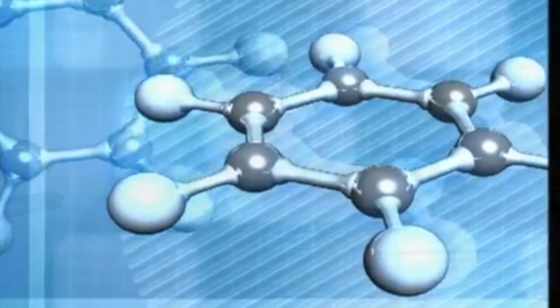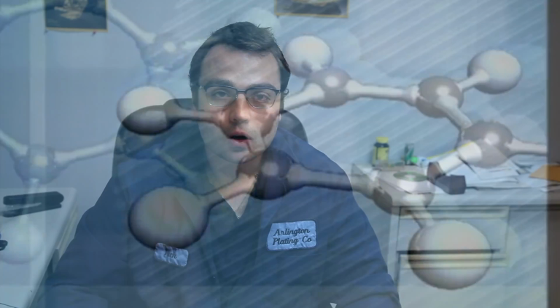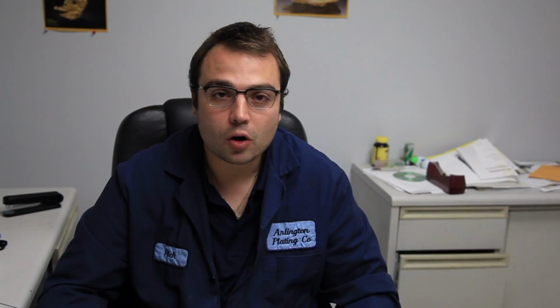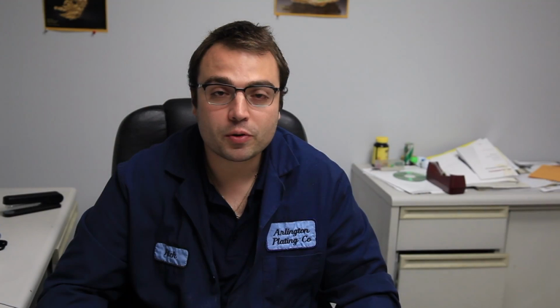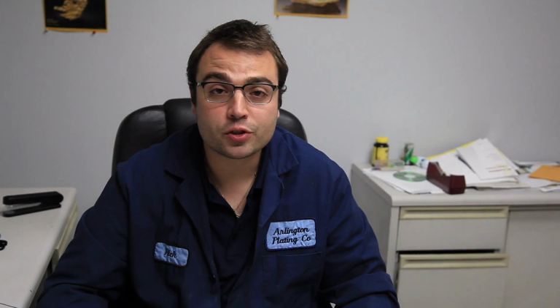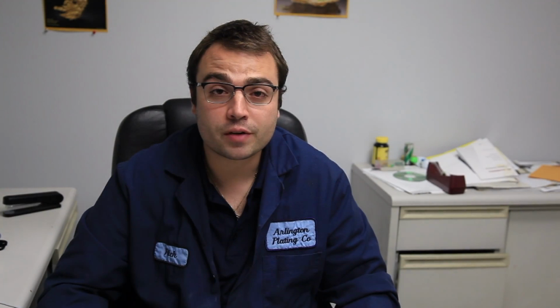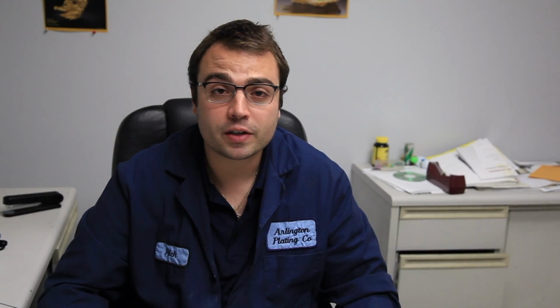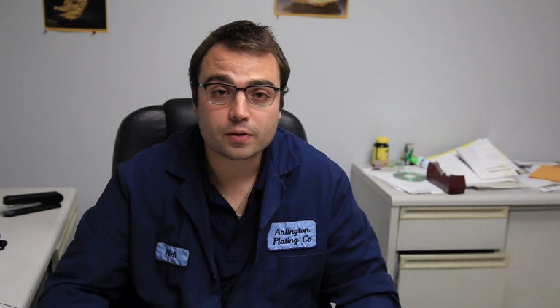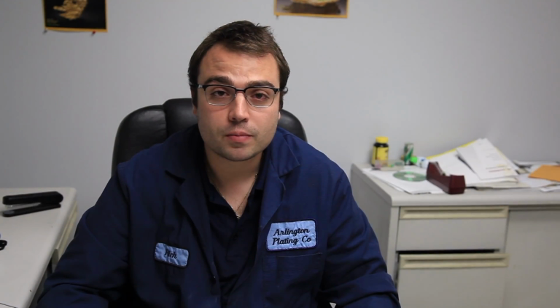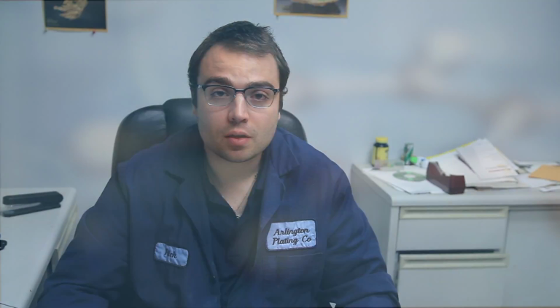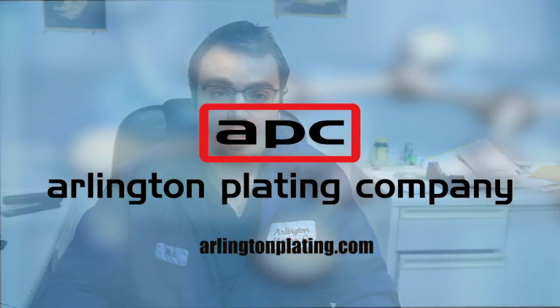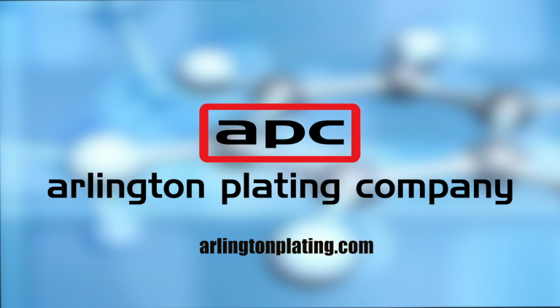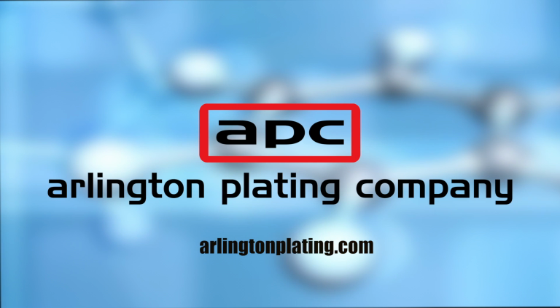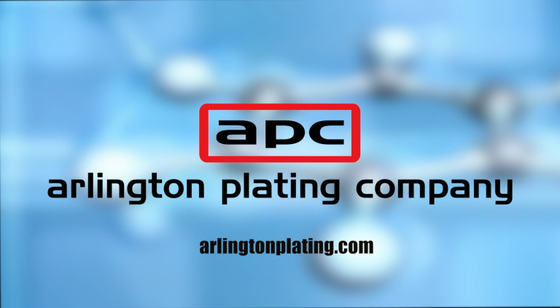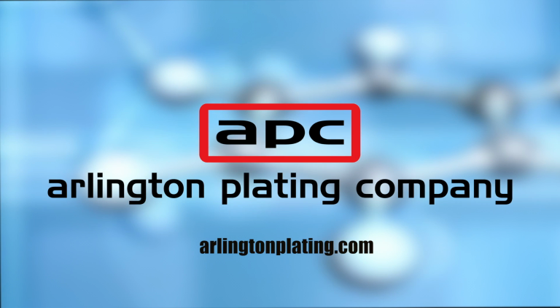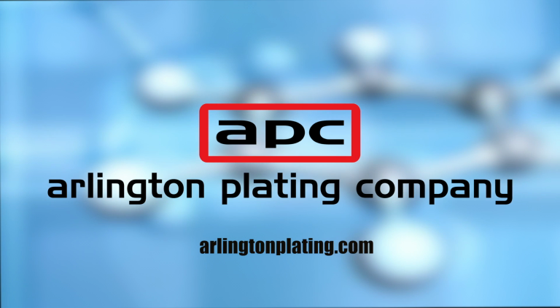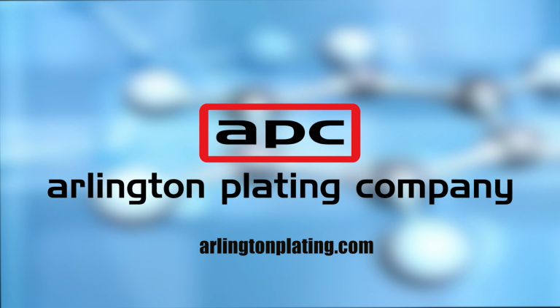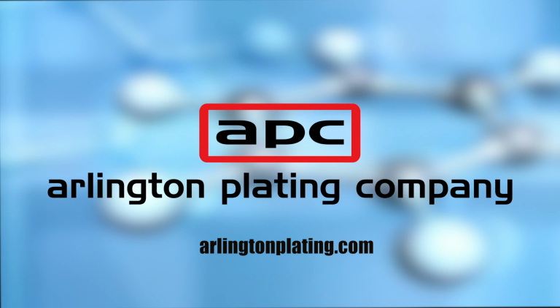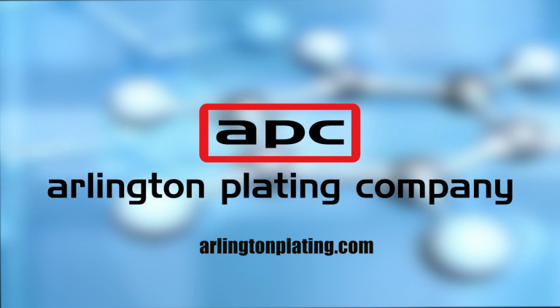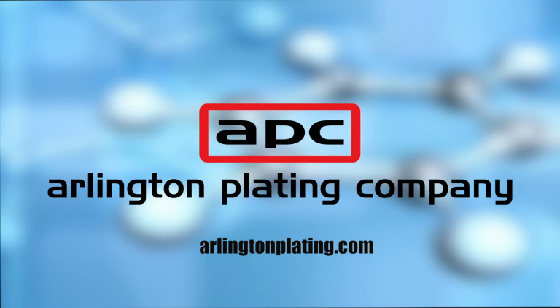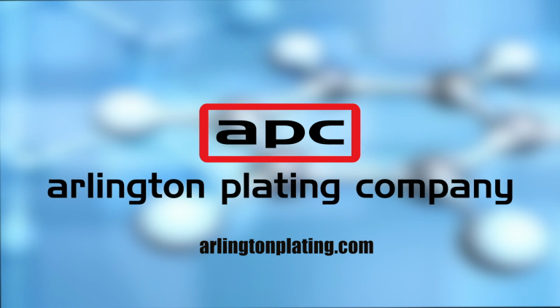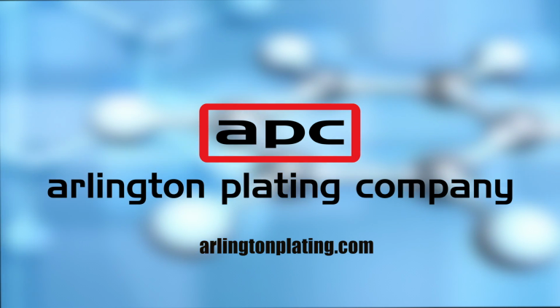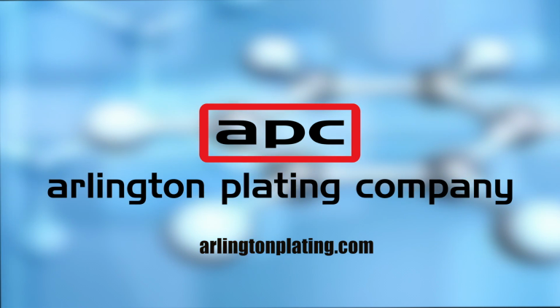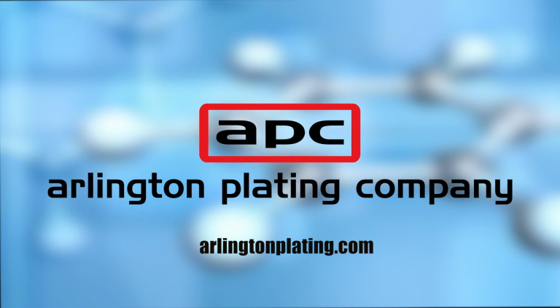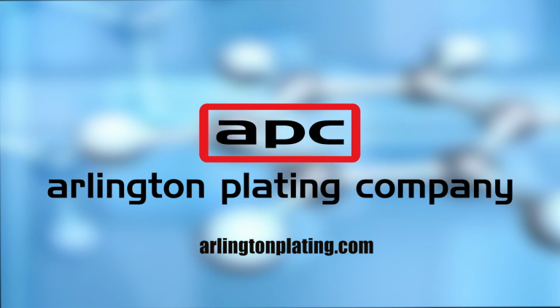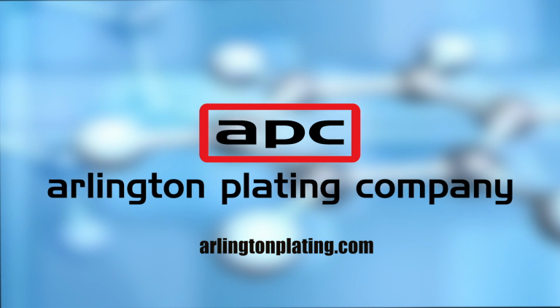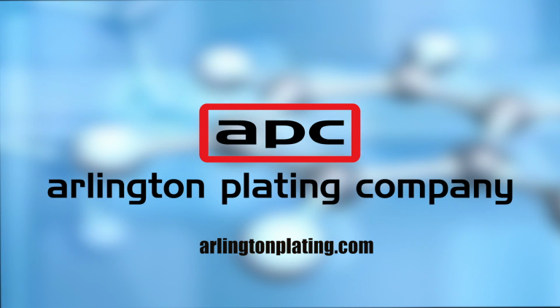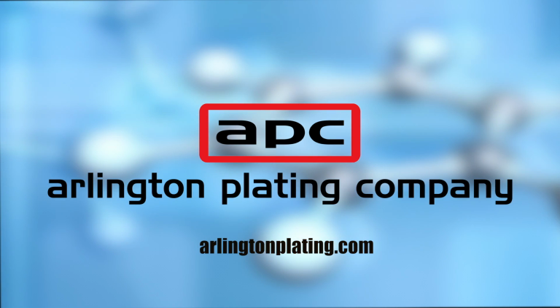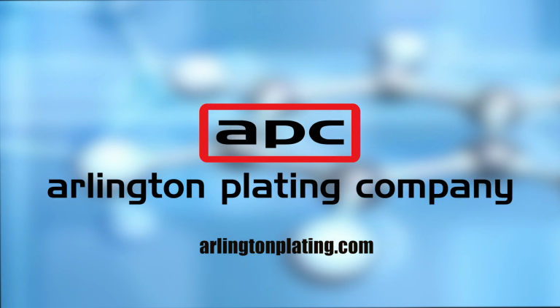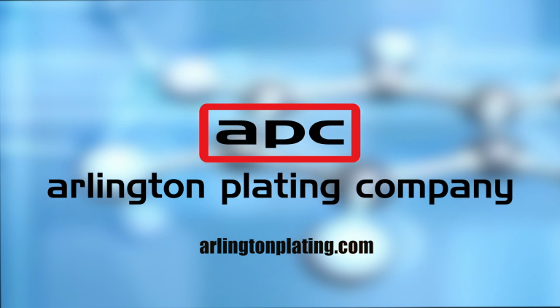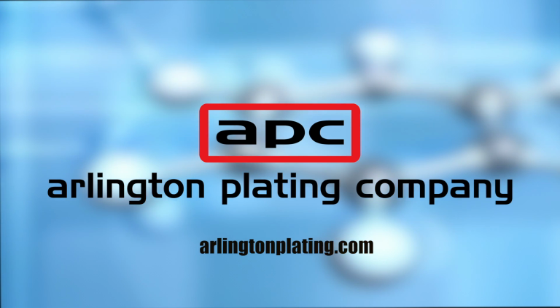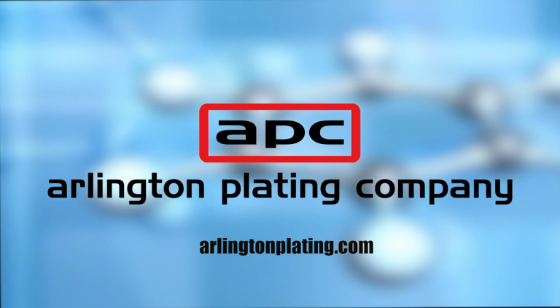Hope you enjoyed our video. For more information, go to ArlingtonPlating.com. Thanks for watching.